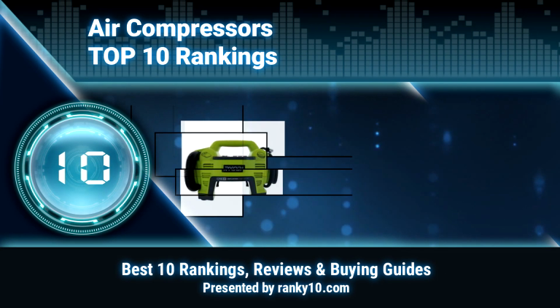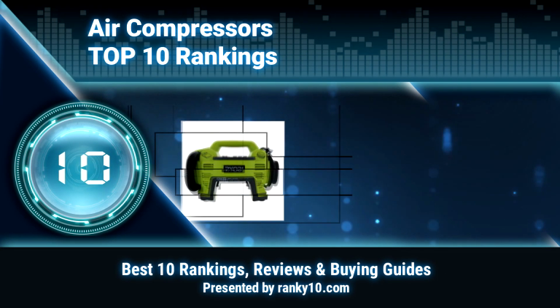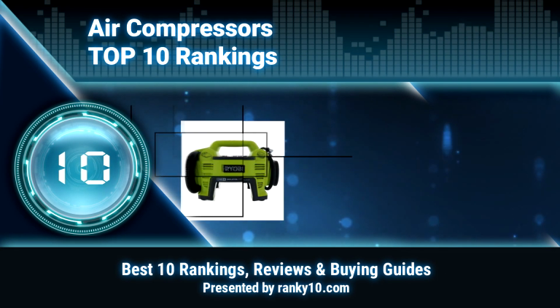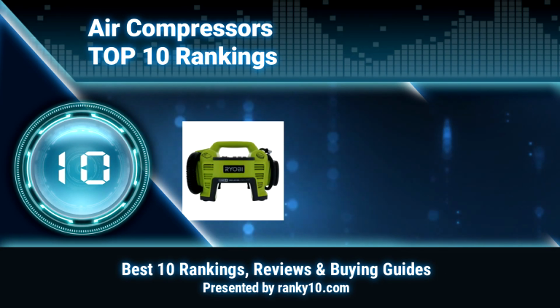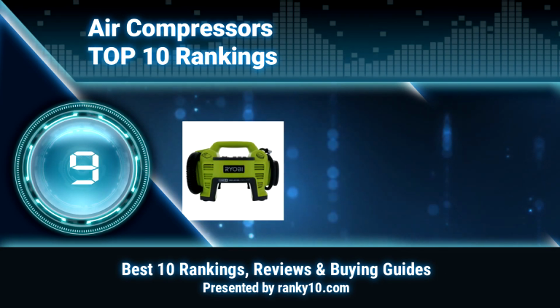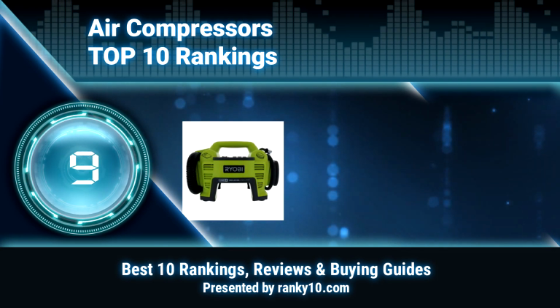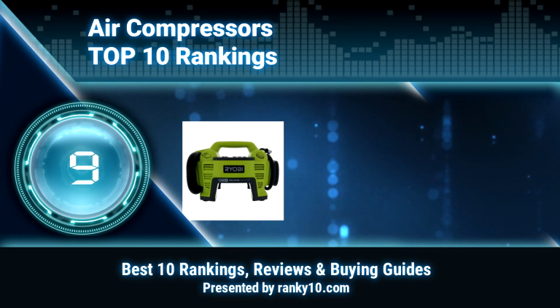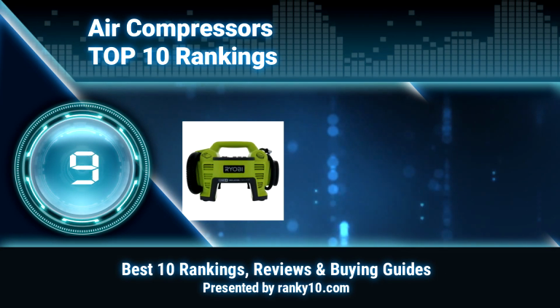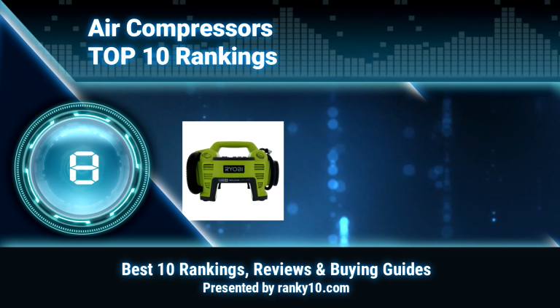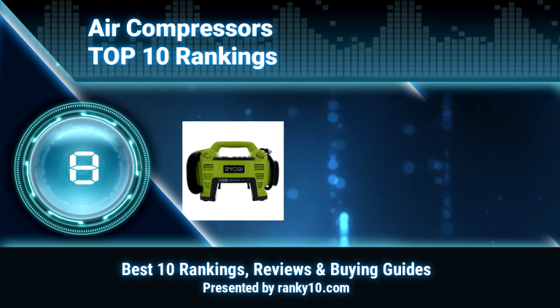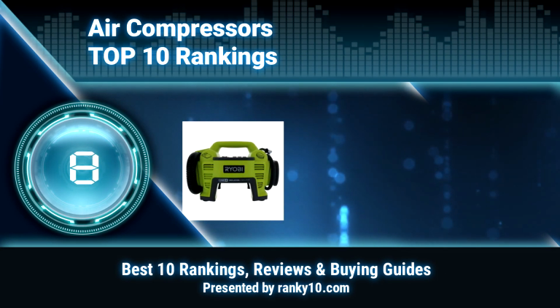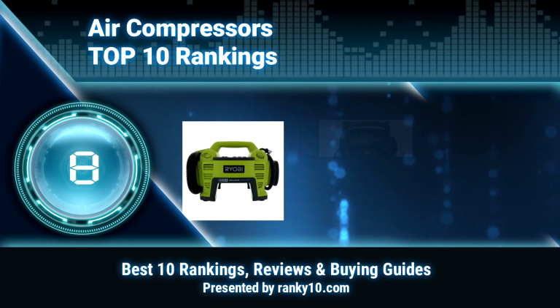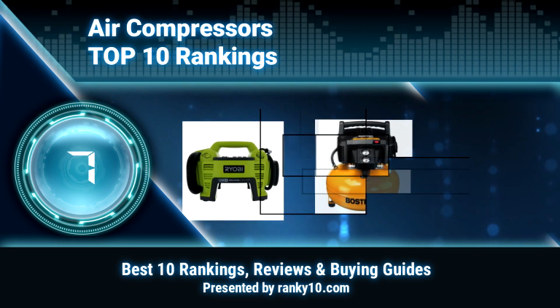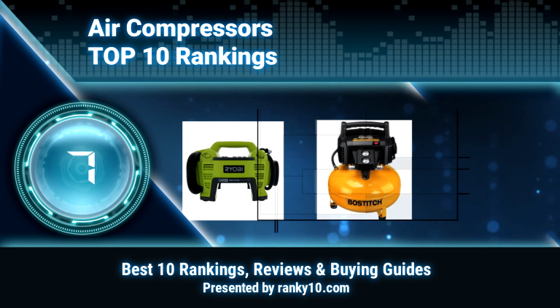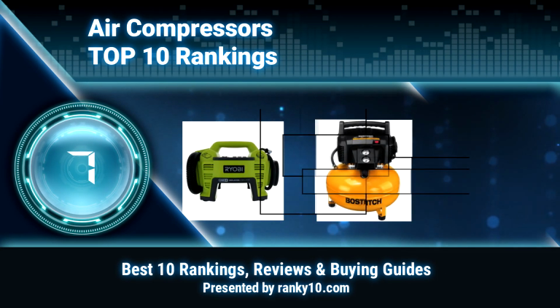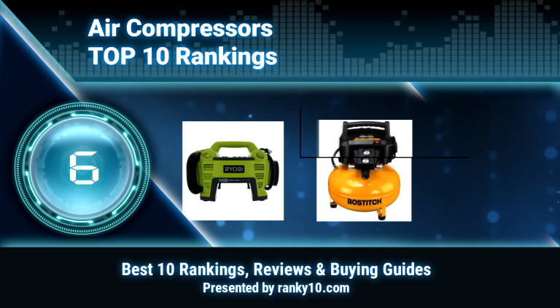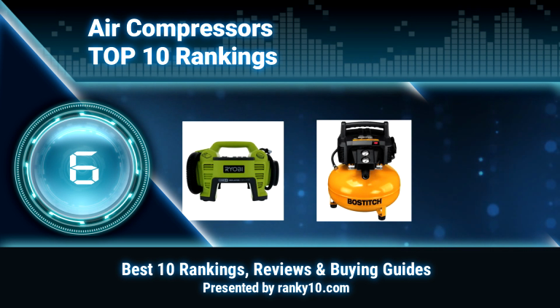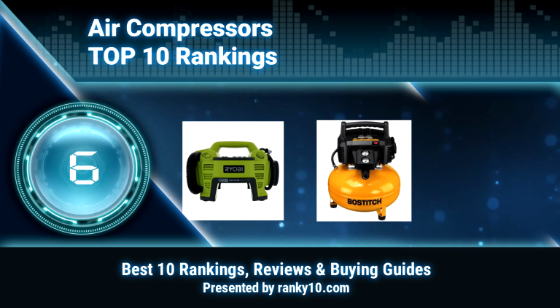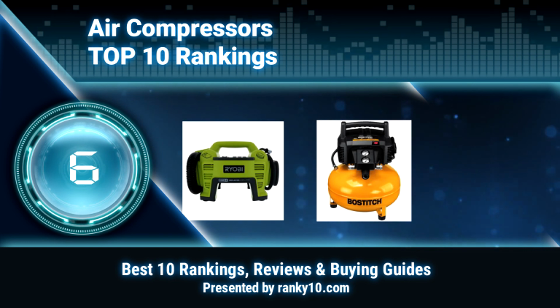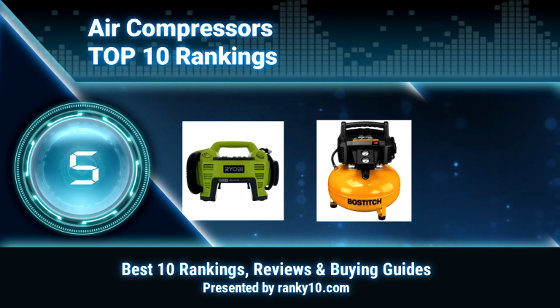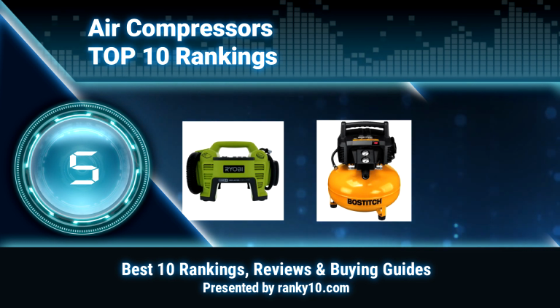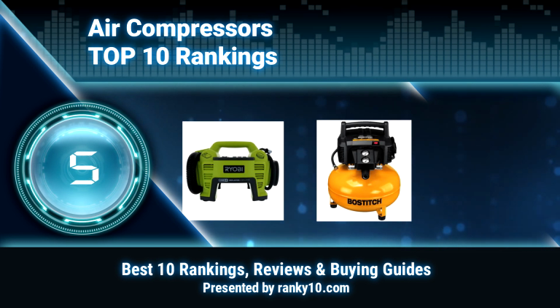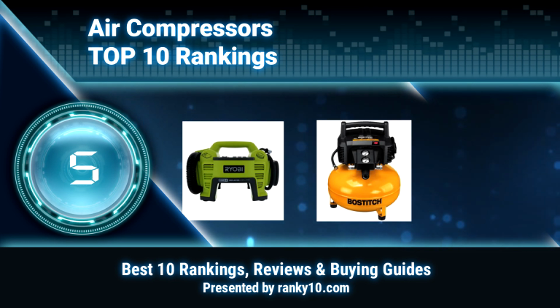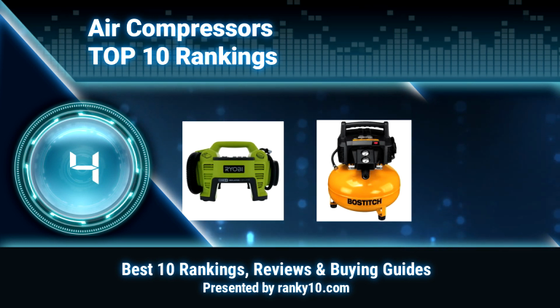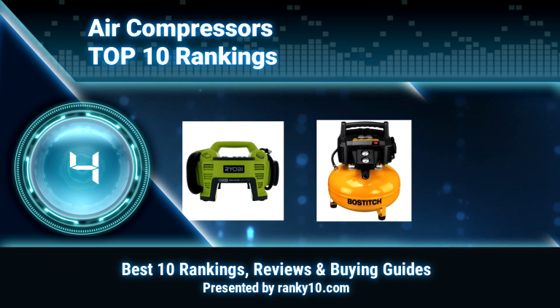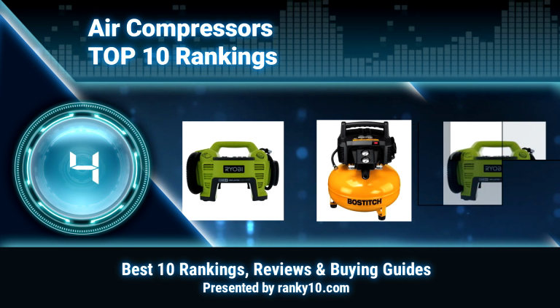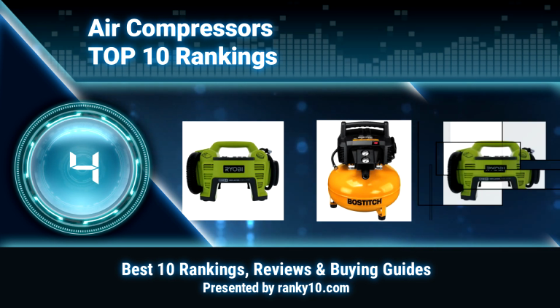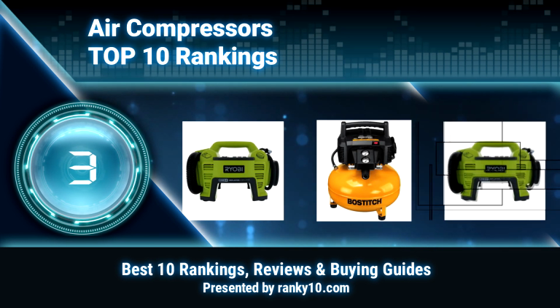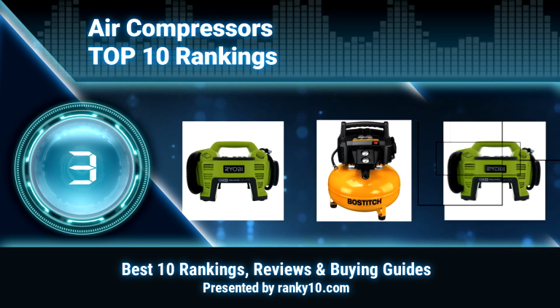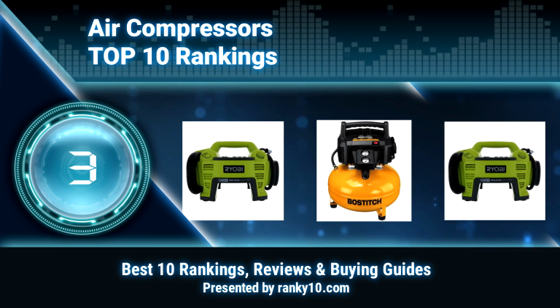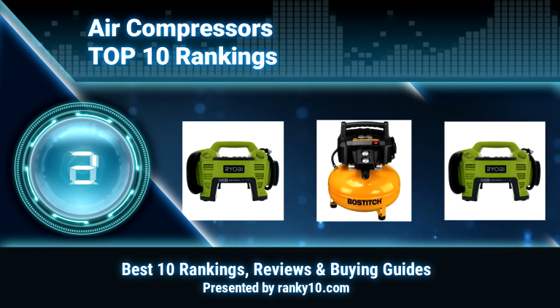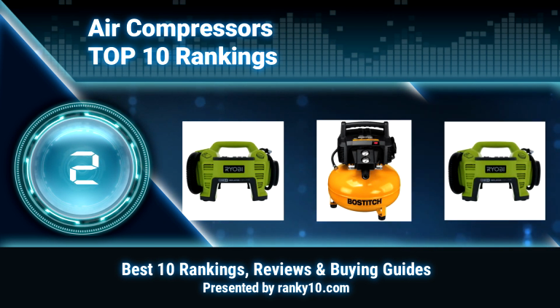Welcome to Rank U10 Video Rankings. We announce the Top 10 Rankings of Air Compressors. Let's get started.